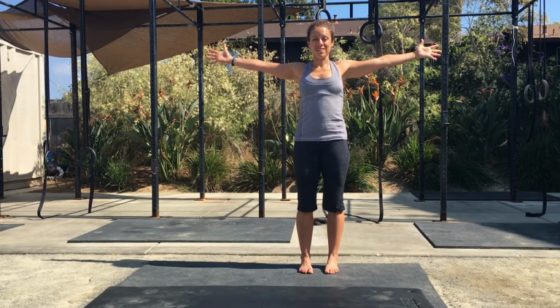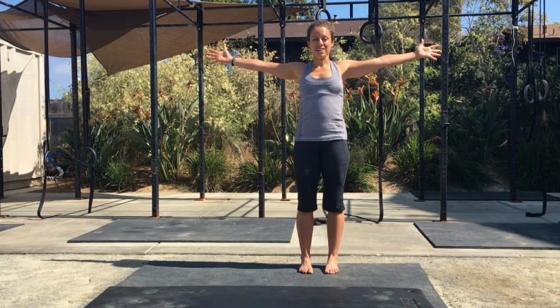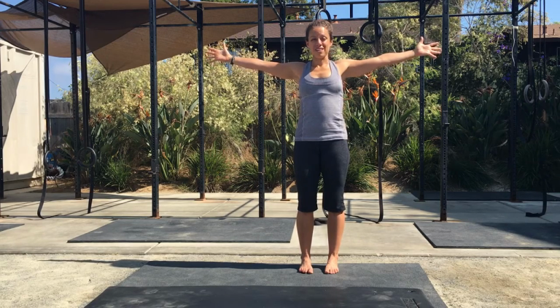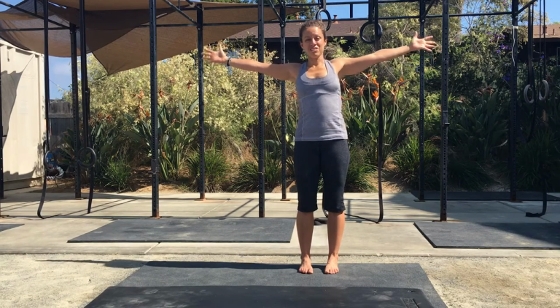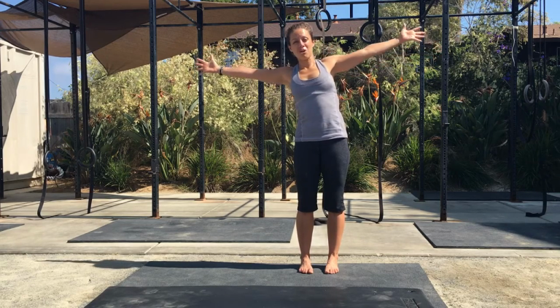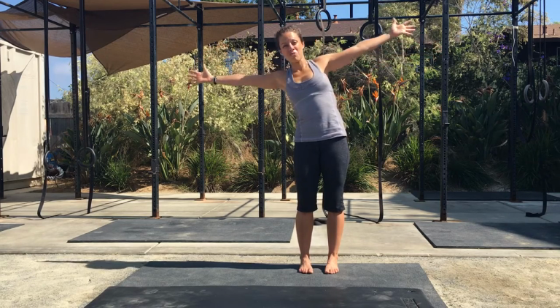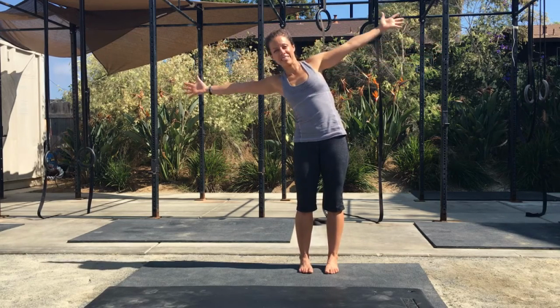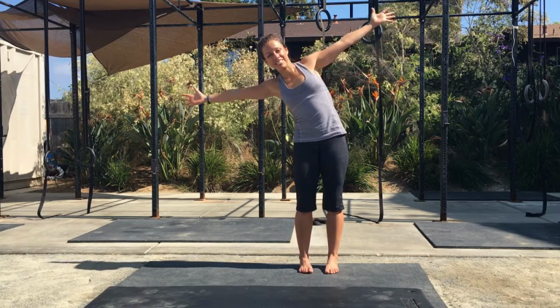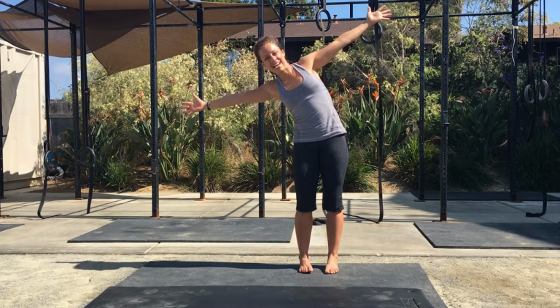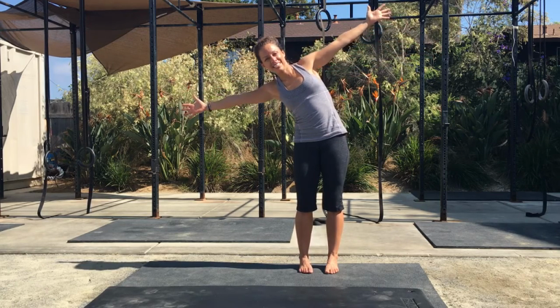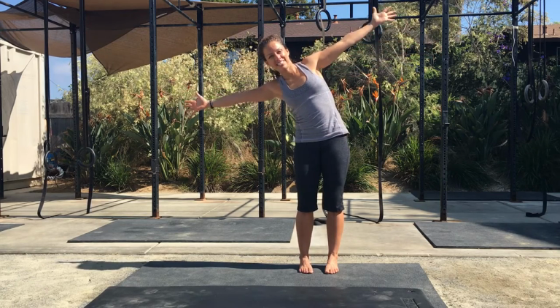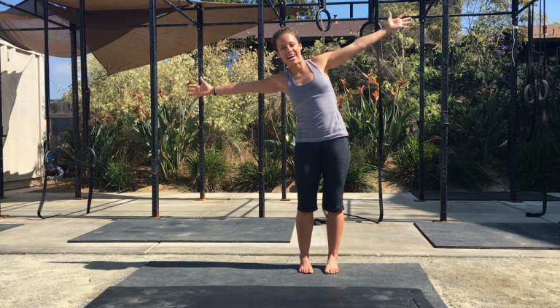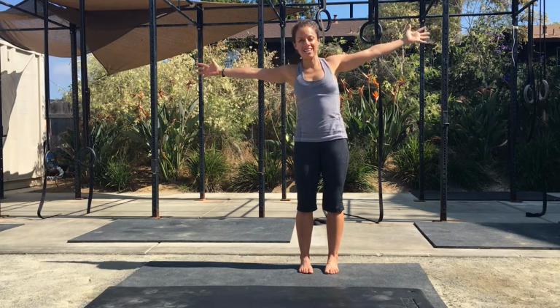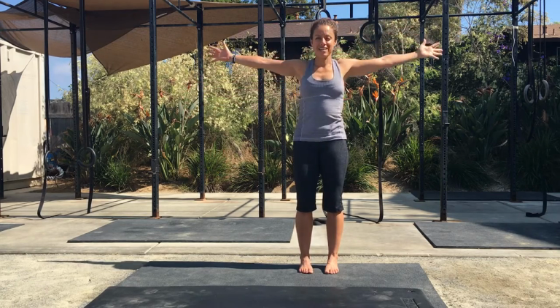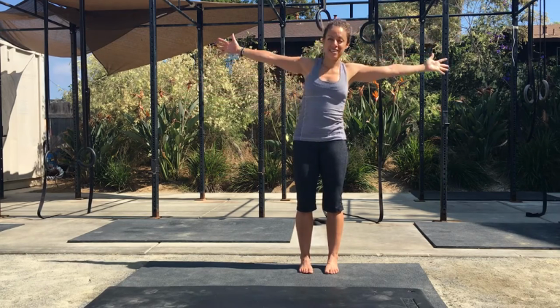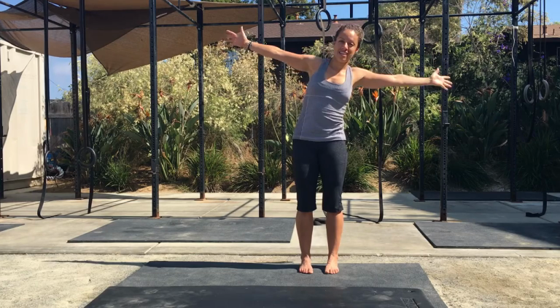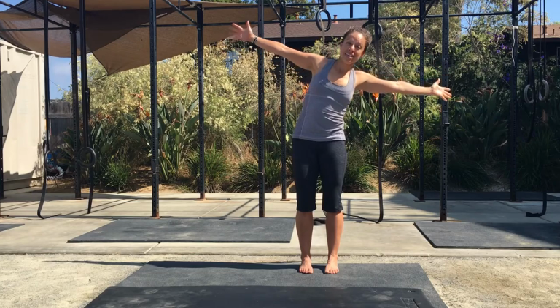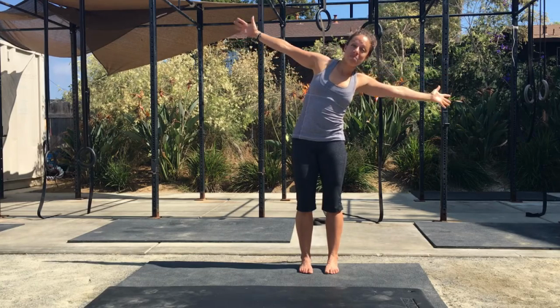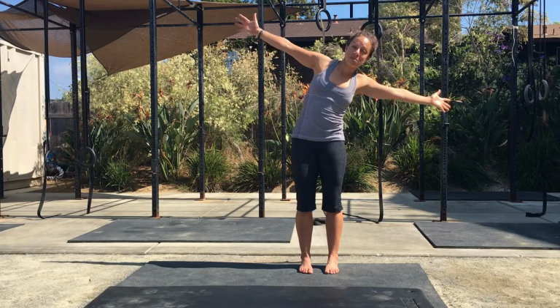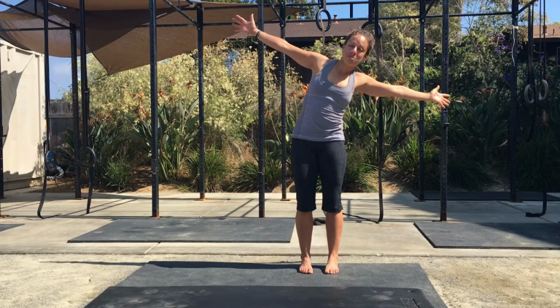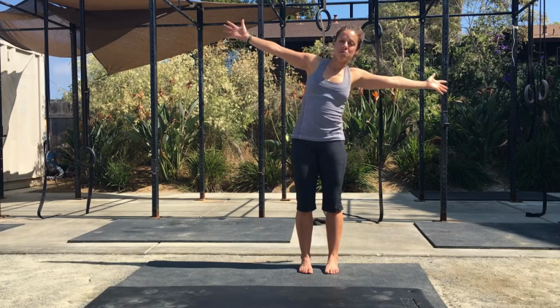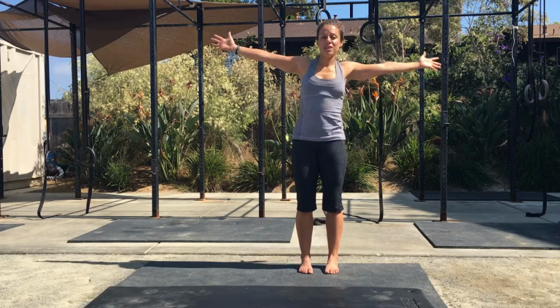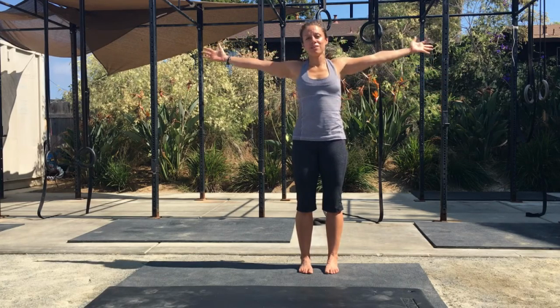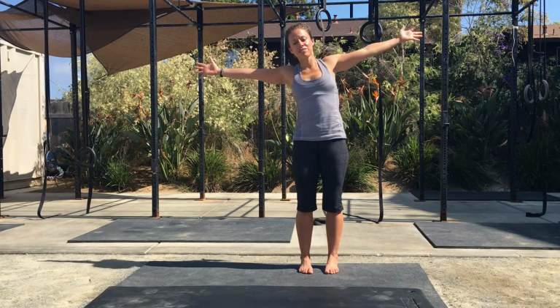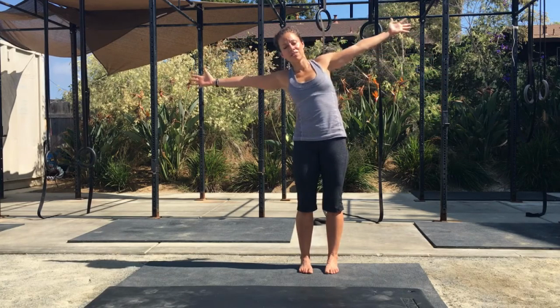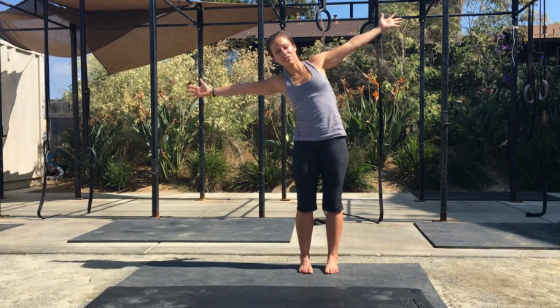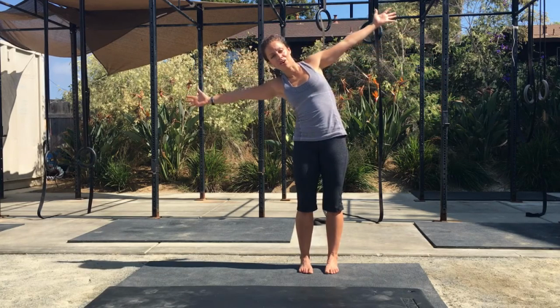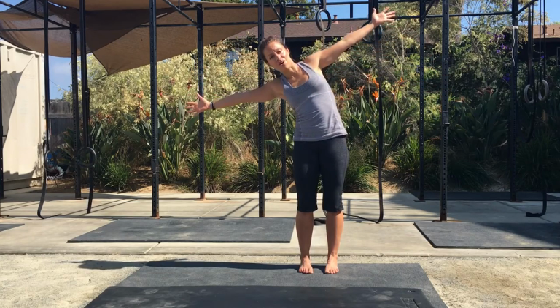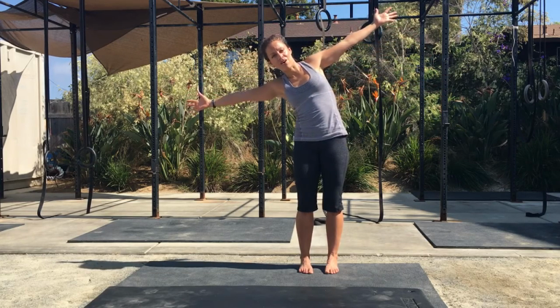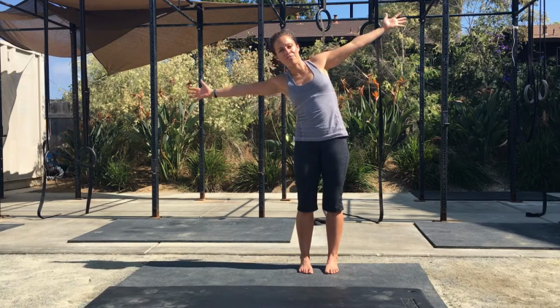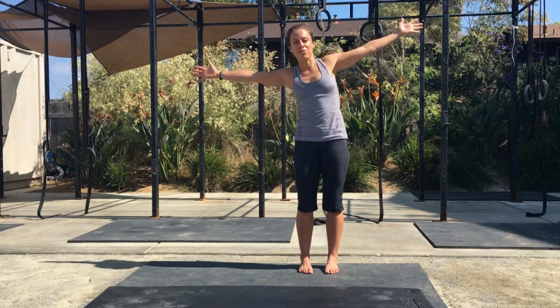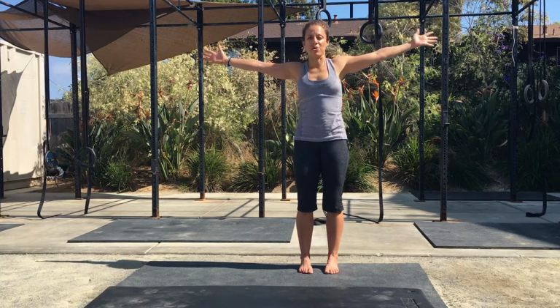Then start moving side to side, keeping both heels on the floor.